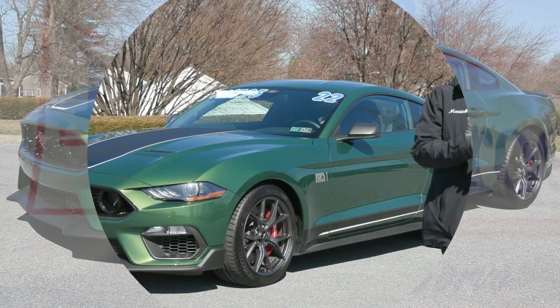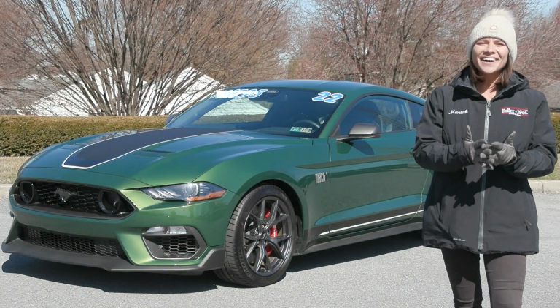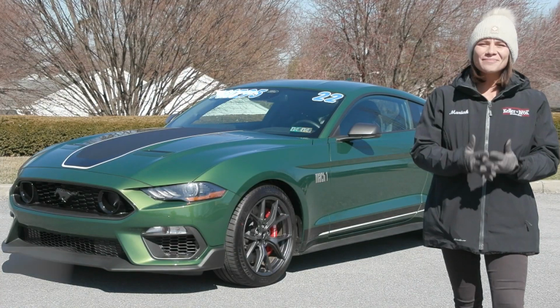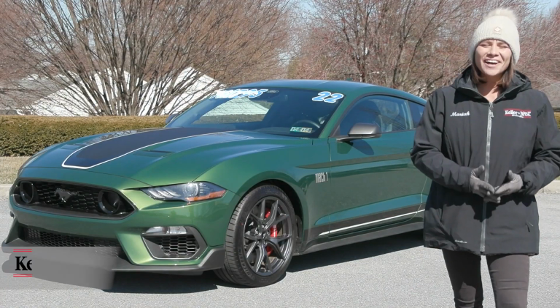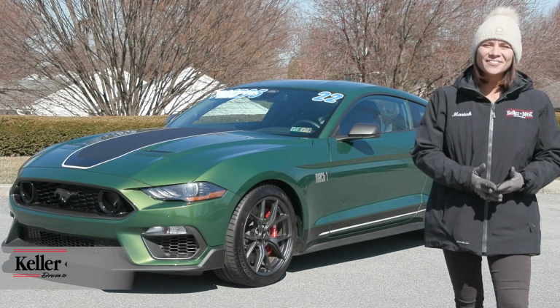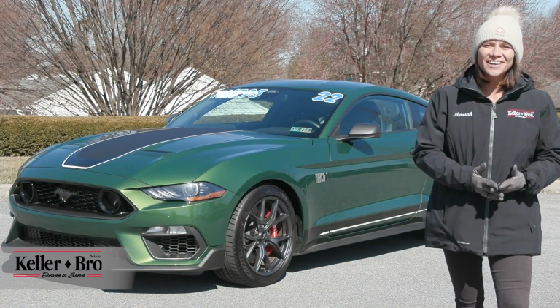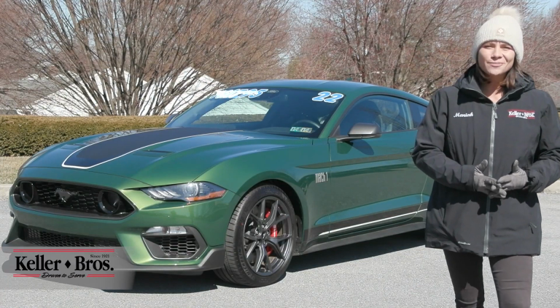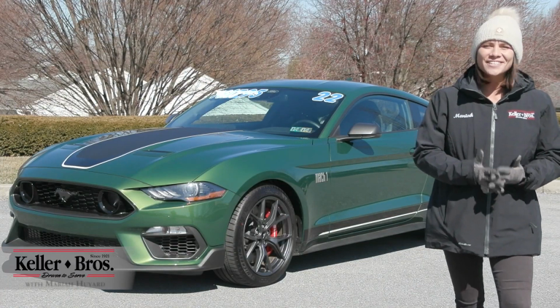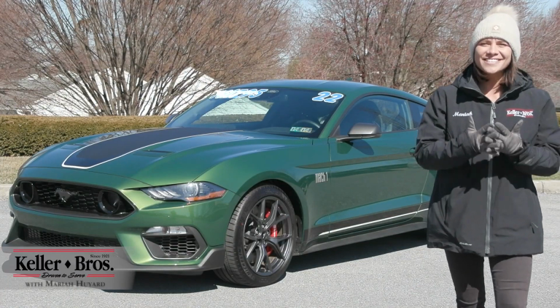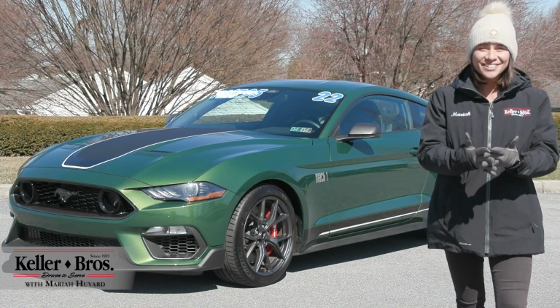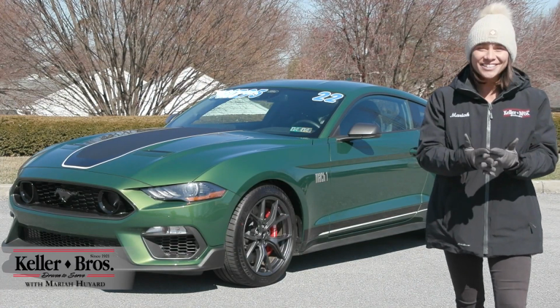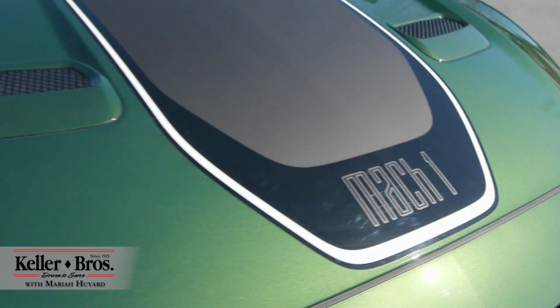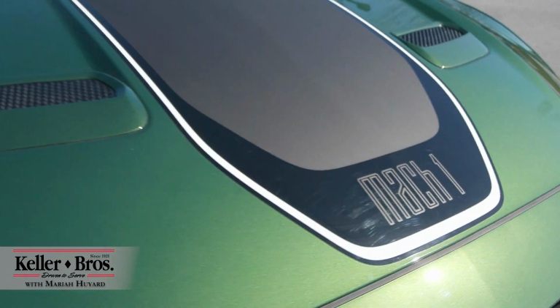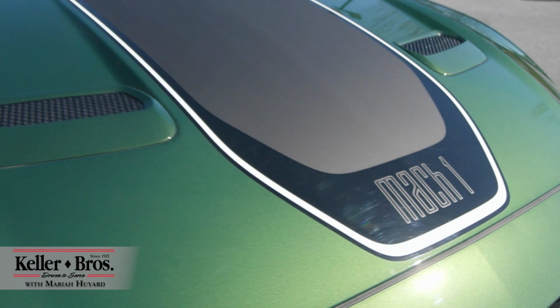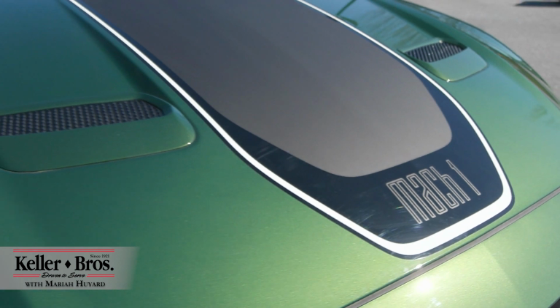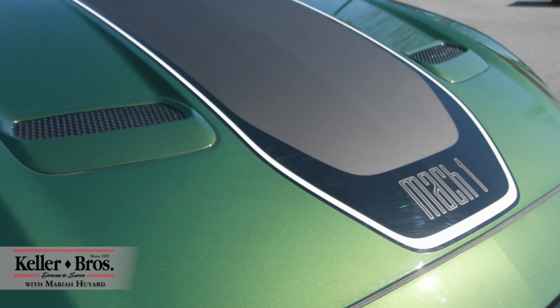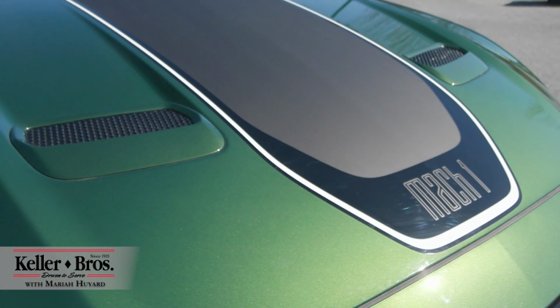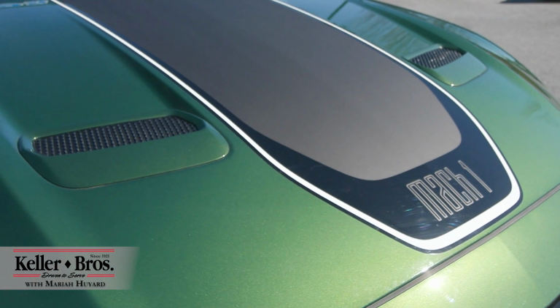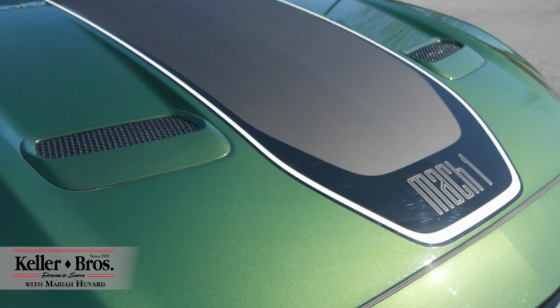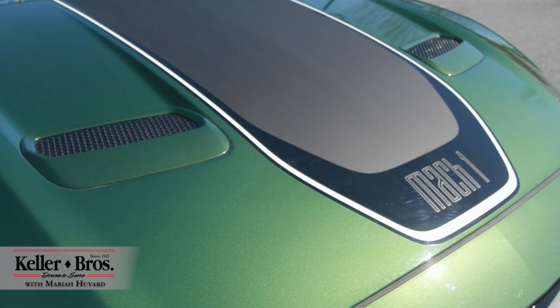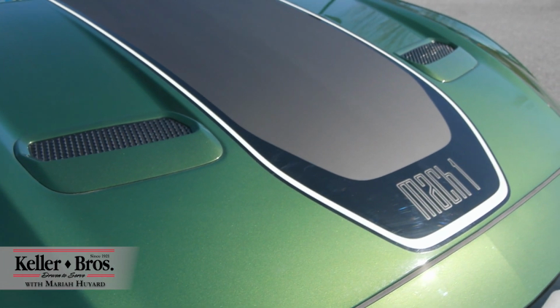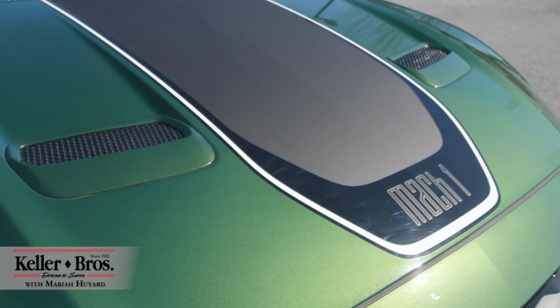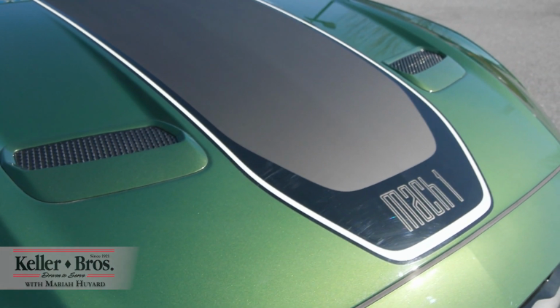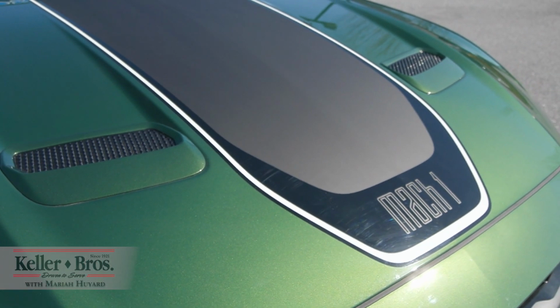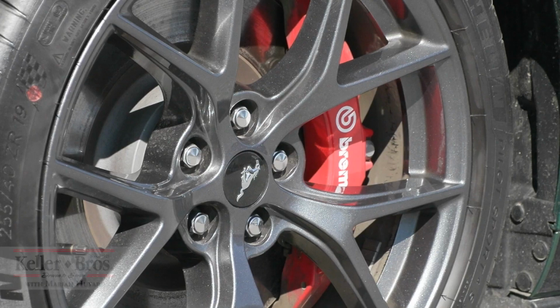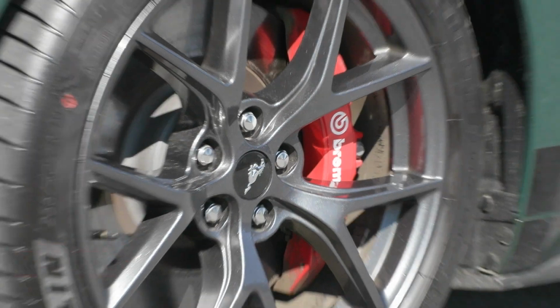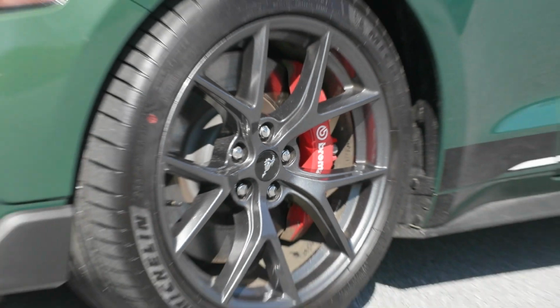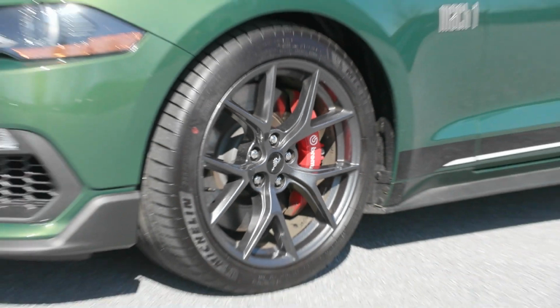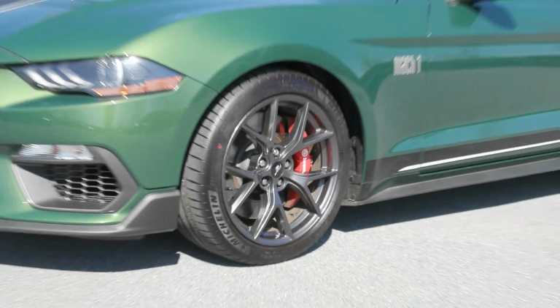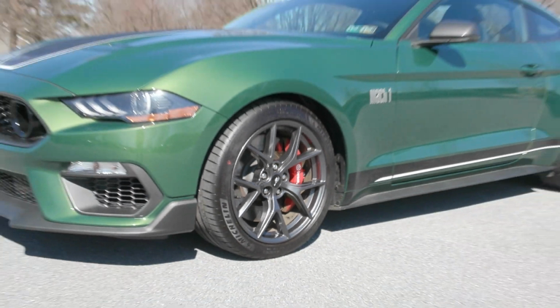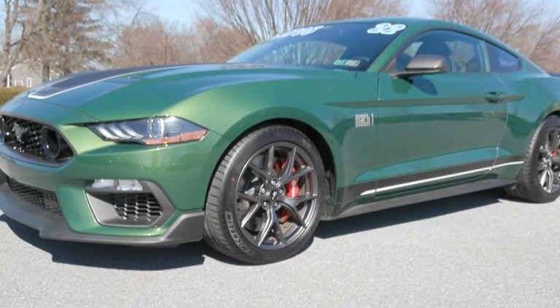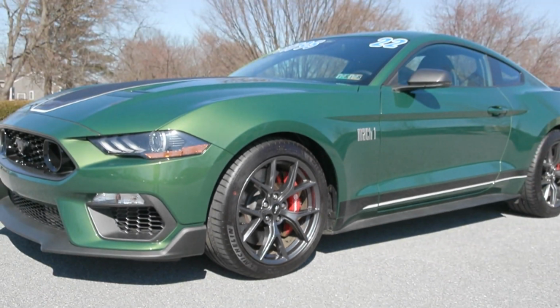Hi, Mariah here at Keller Brothers, here today looking at this incredible 2022 Ford Mustang Mach 1.